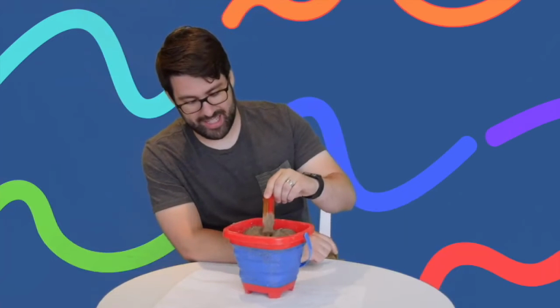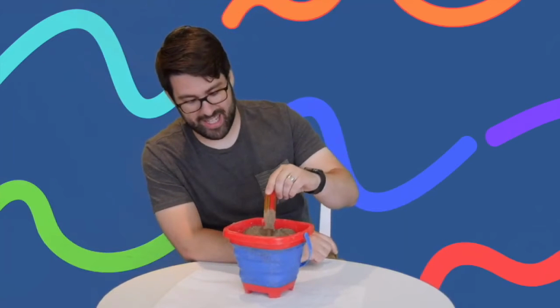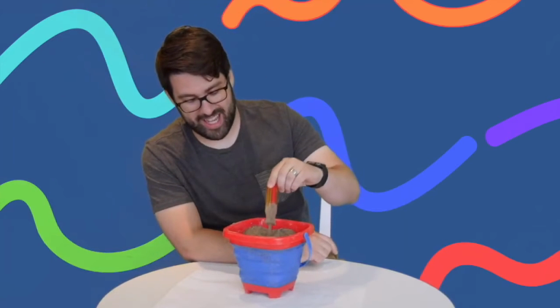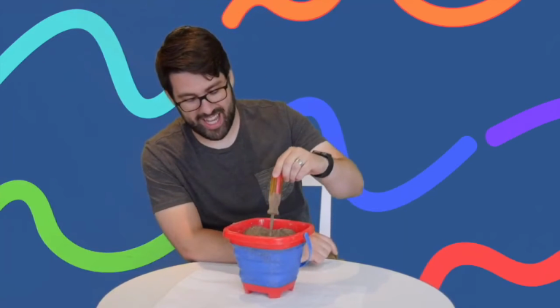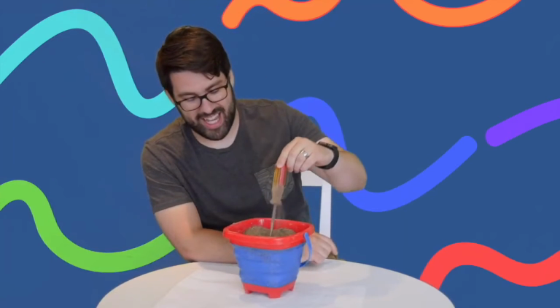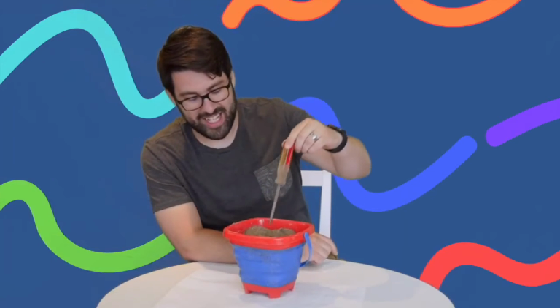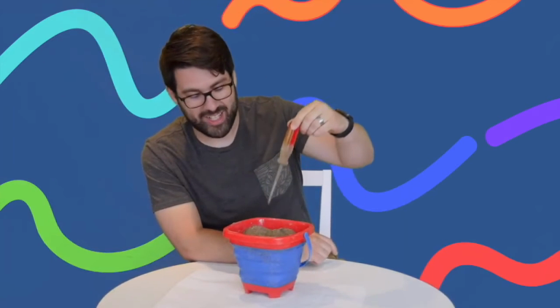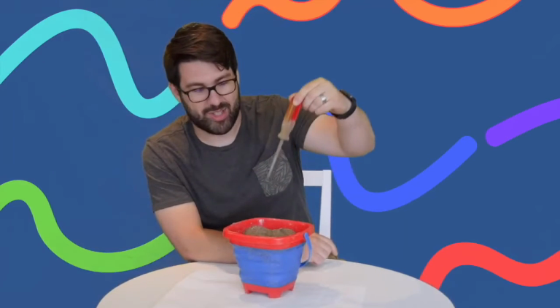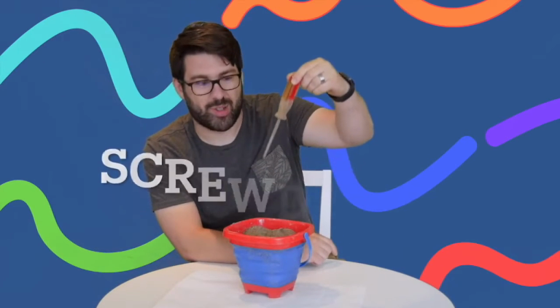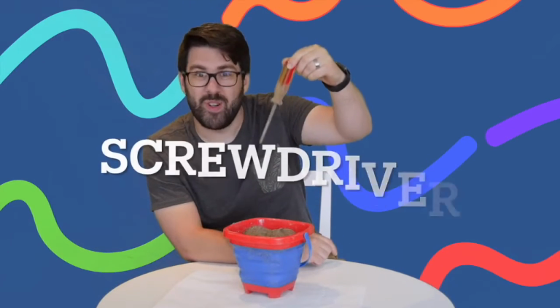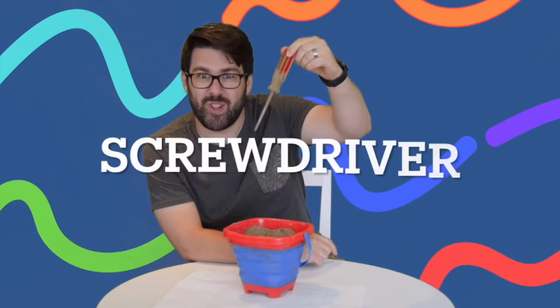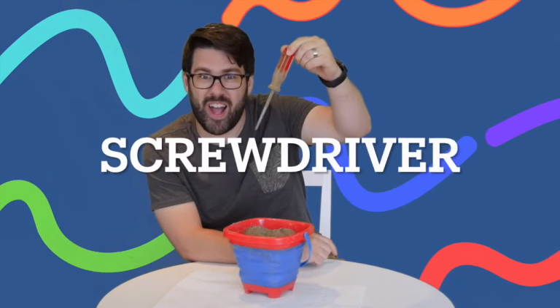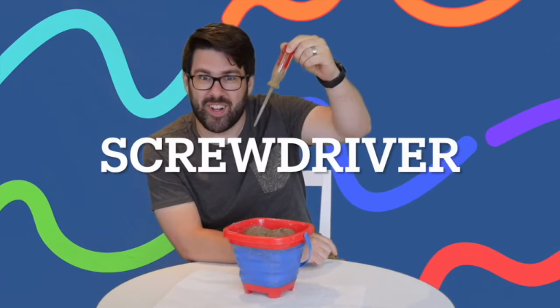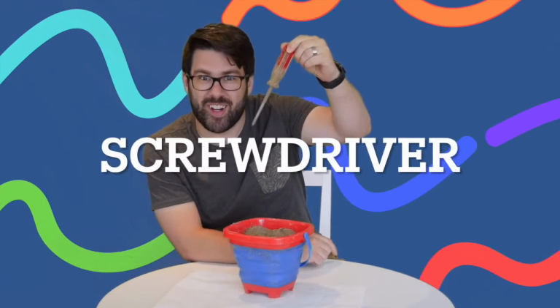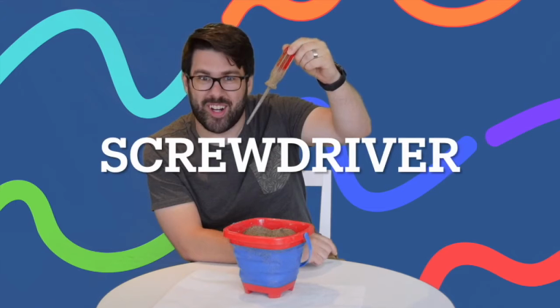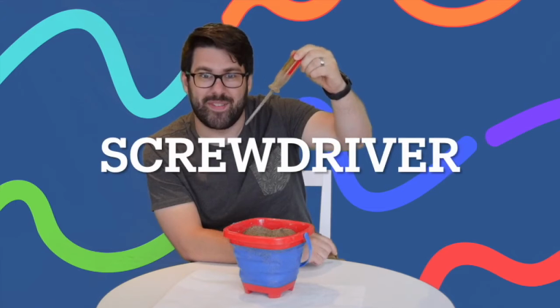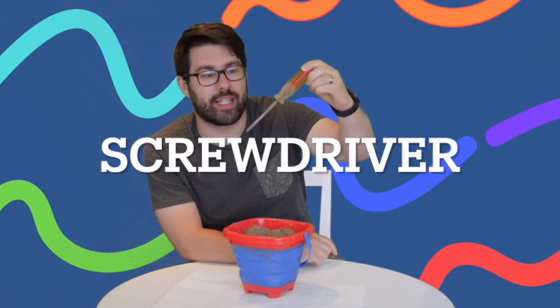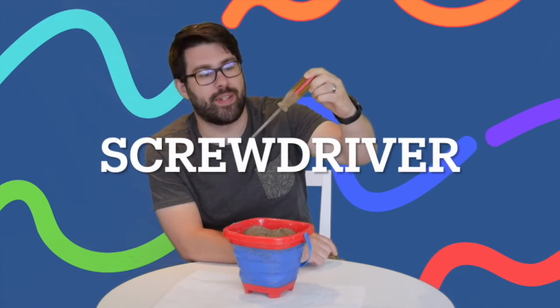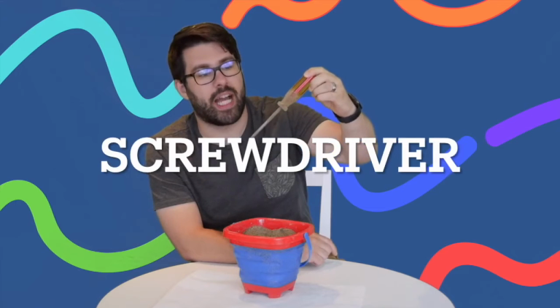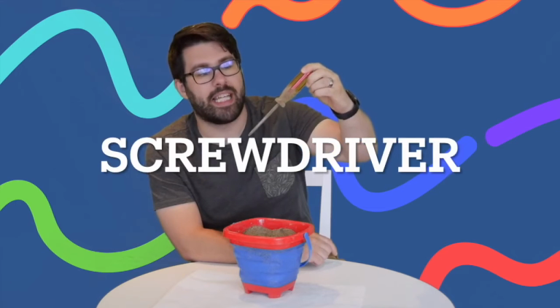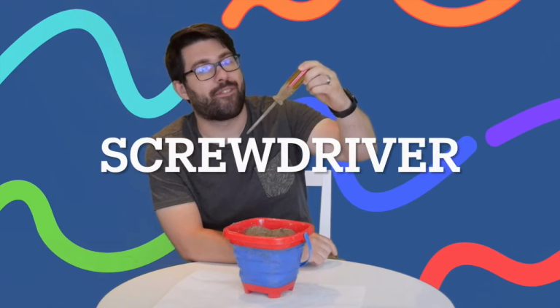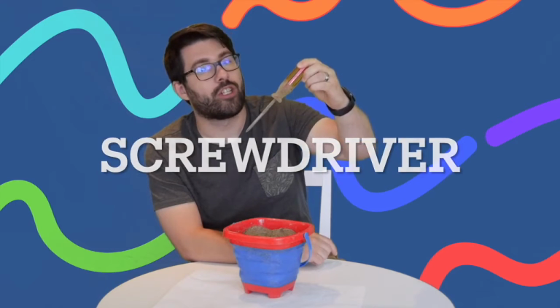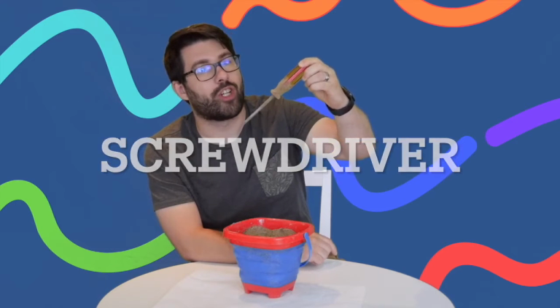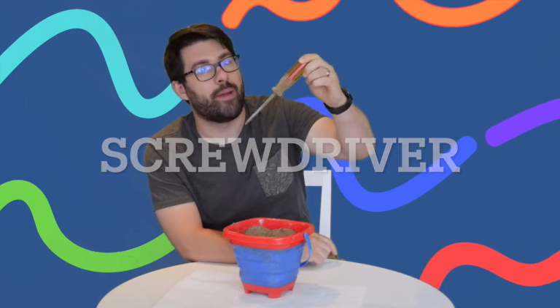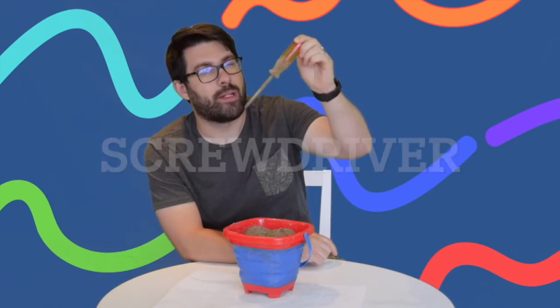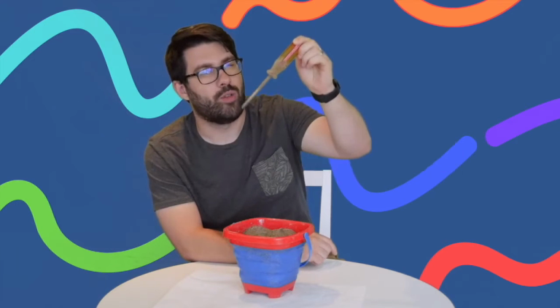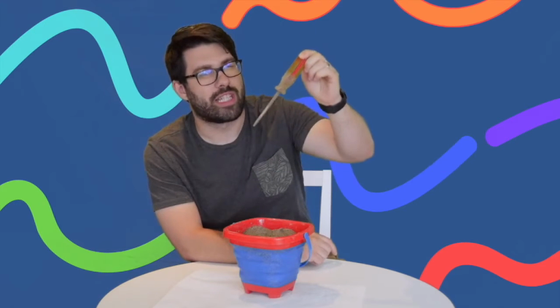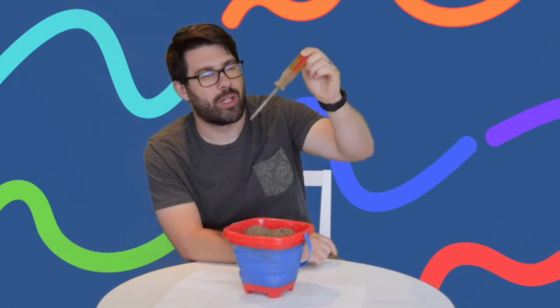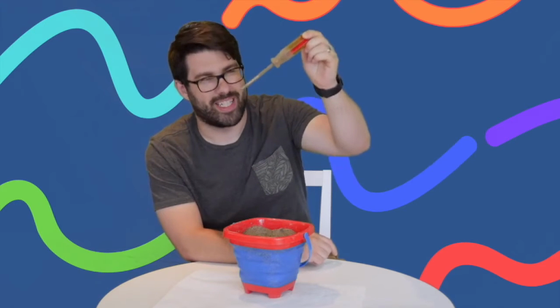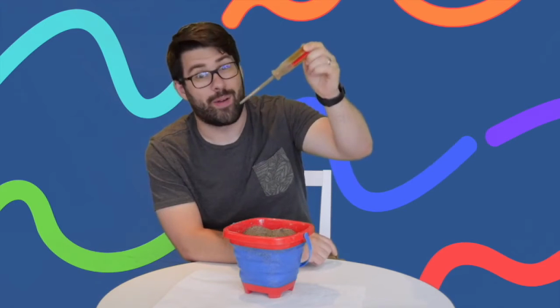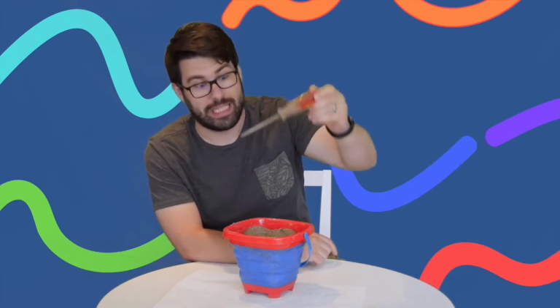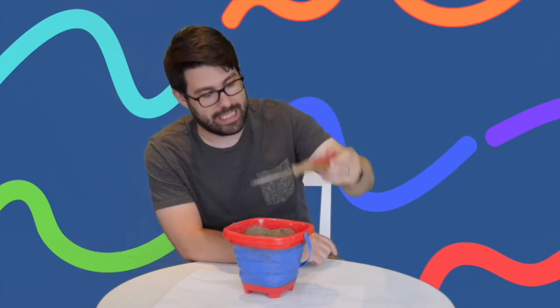It's a screwdriver. Do you guys have any Ikea furniture you need built? You just let me know, because now I've got this.